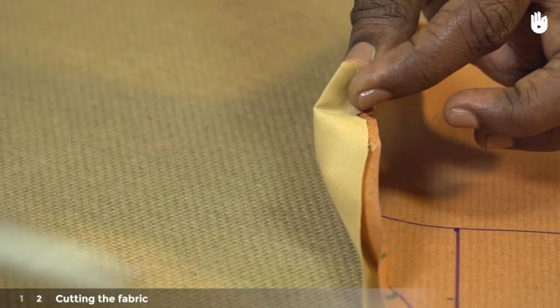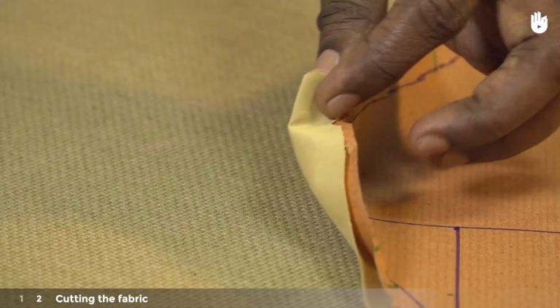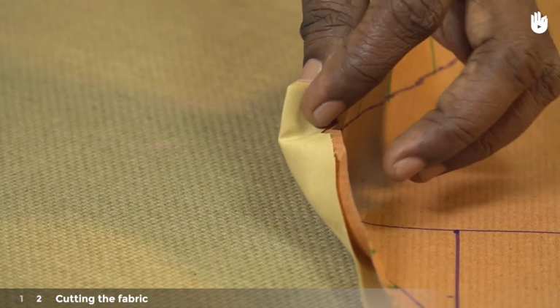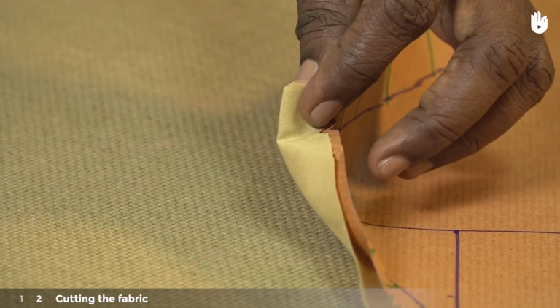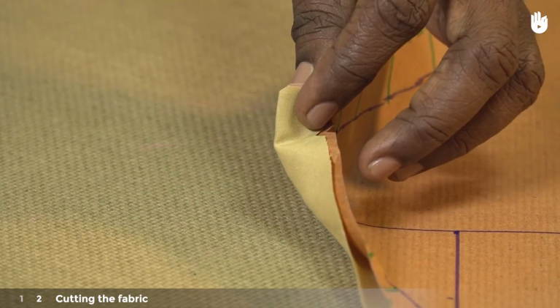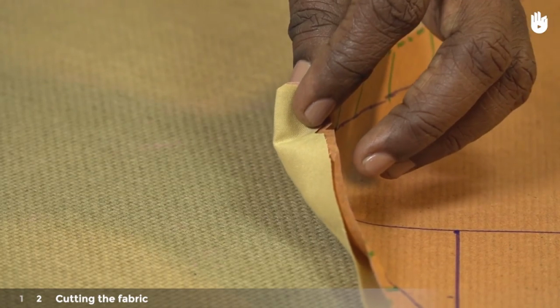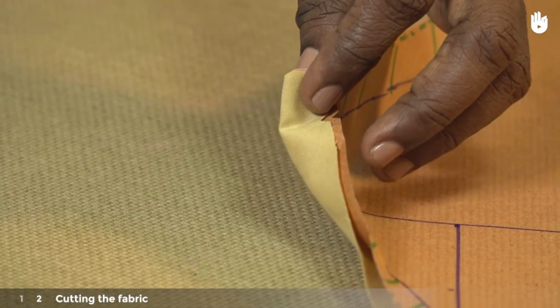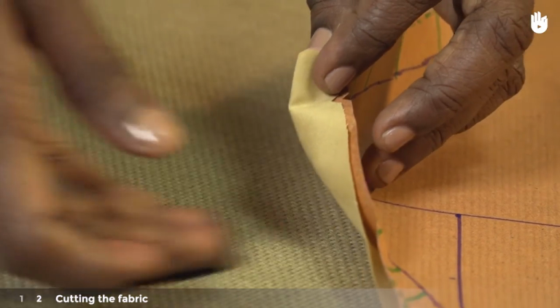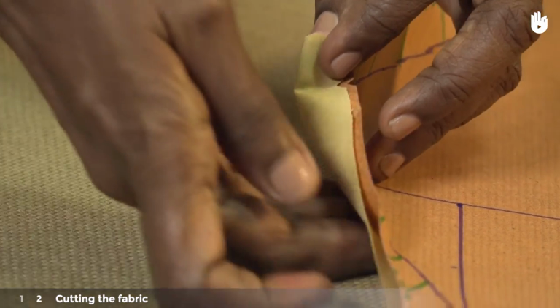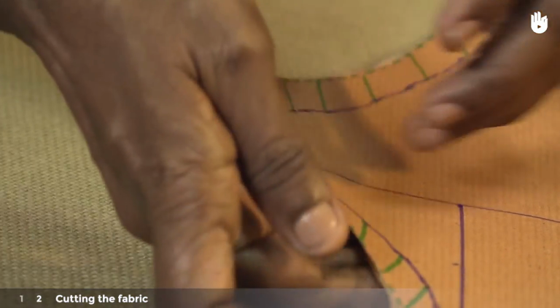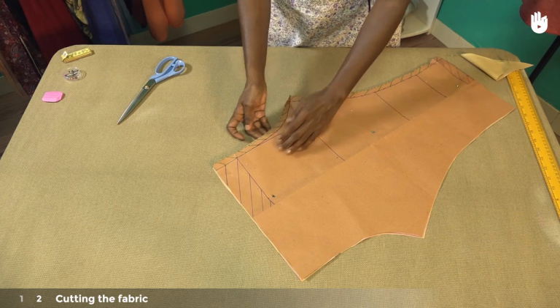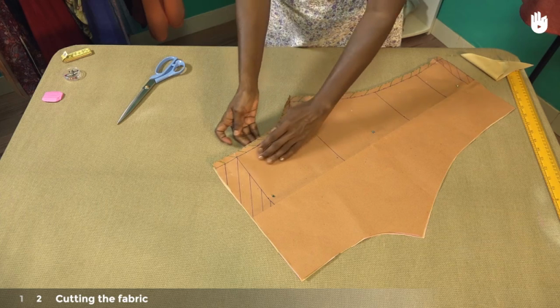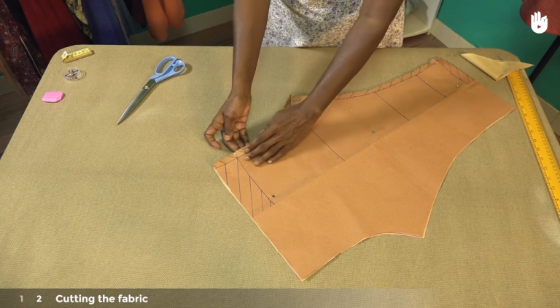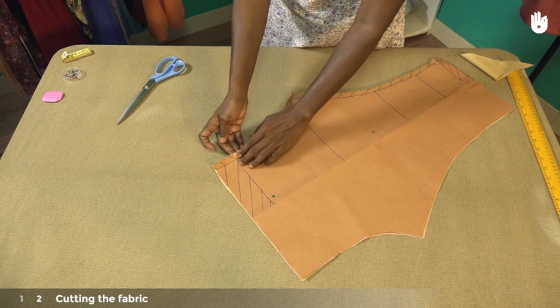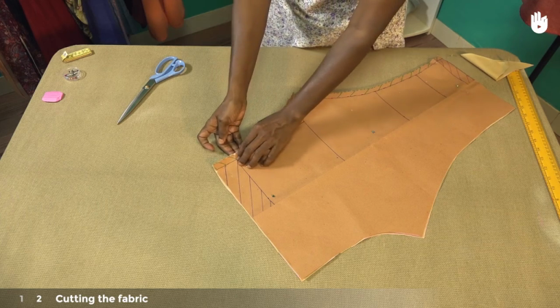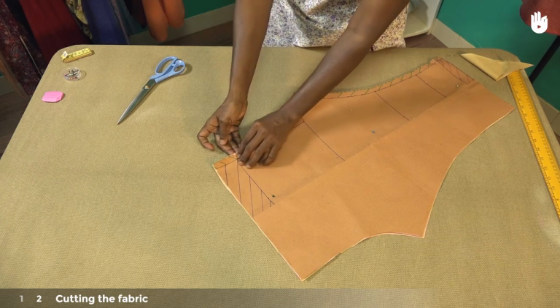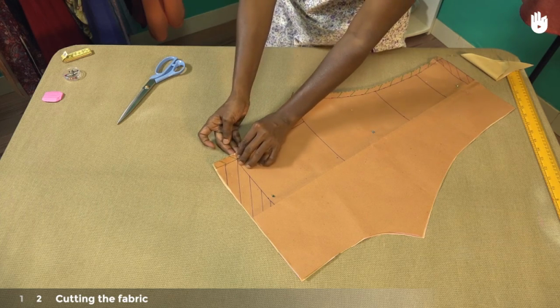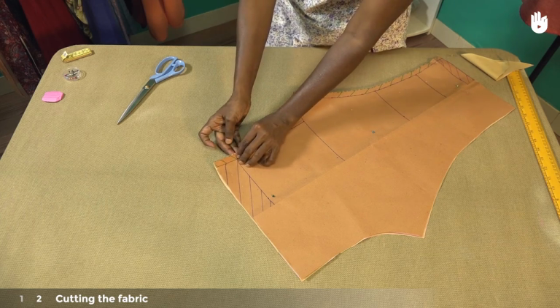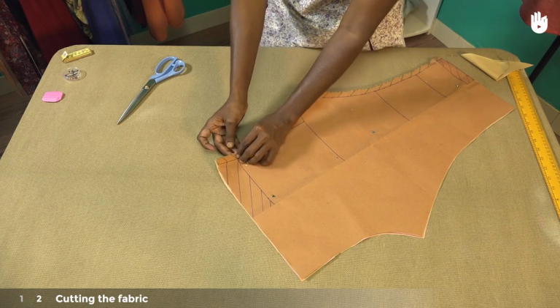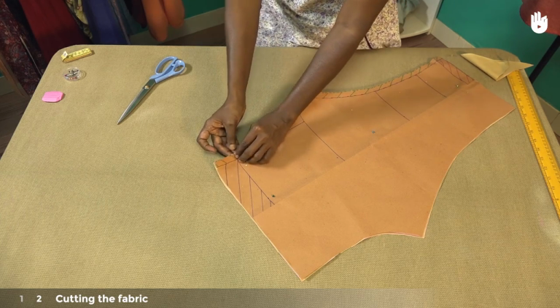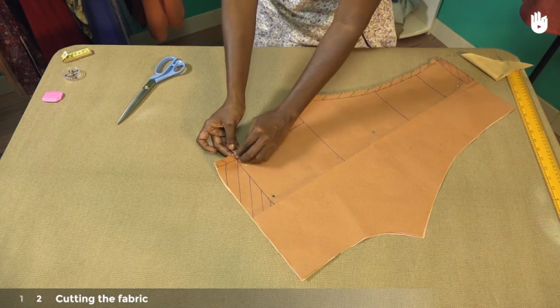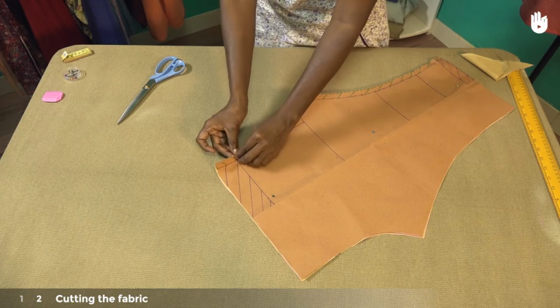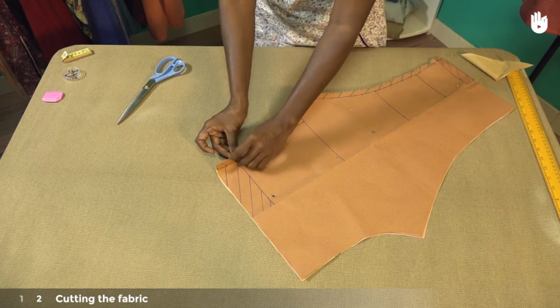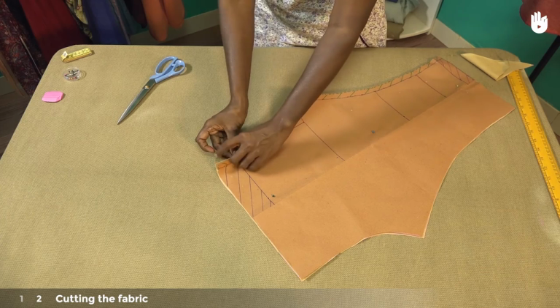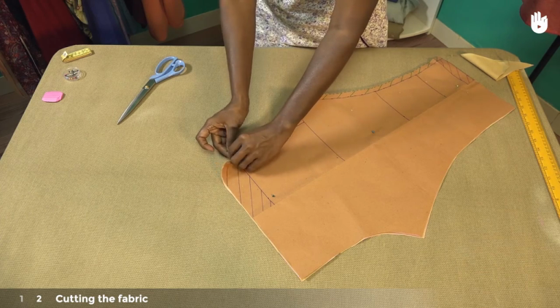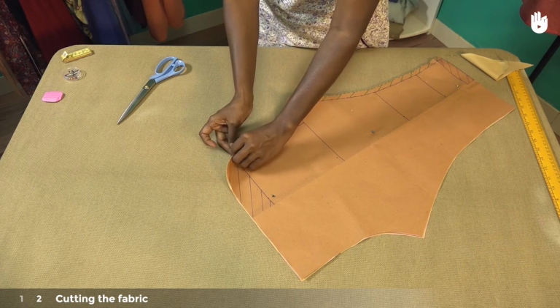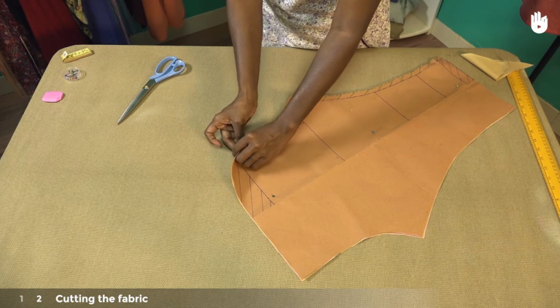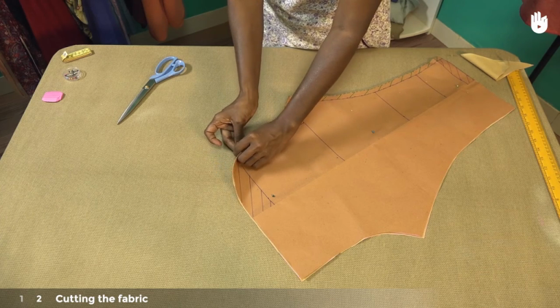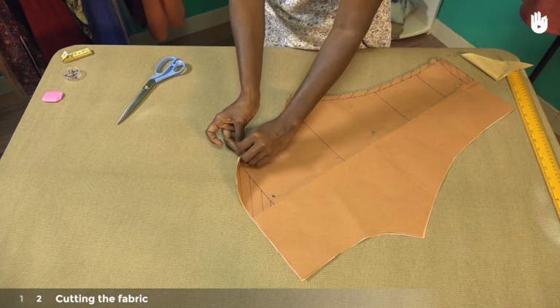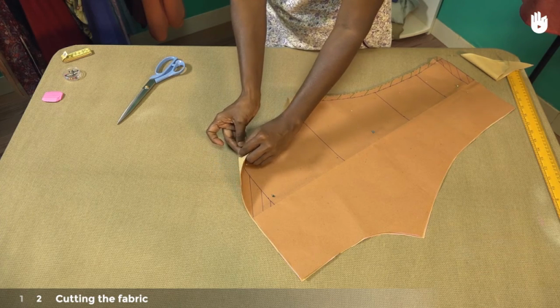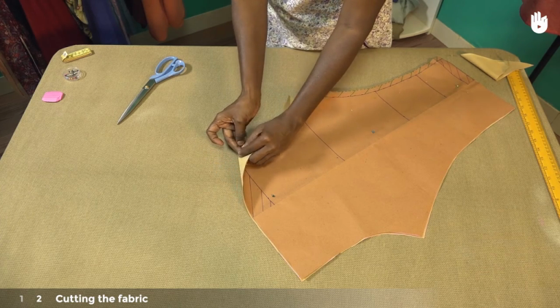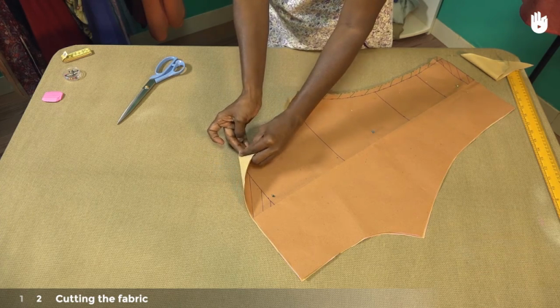Make yet another notch at the waistline along the inseam, and a final one where the inseam ends past the waistline.